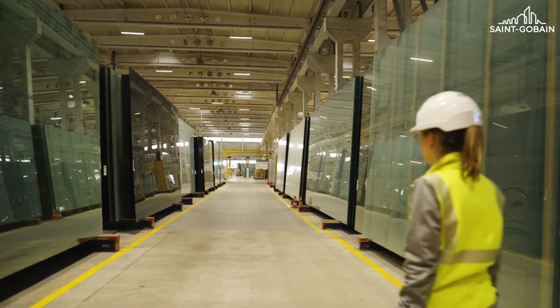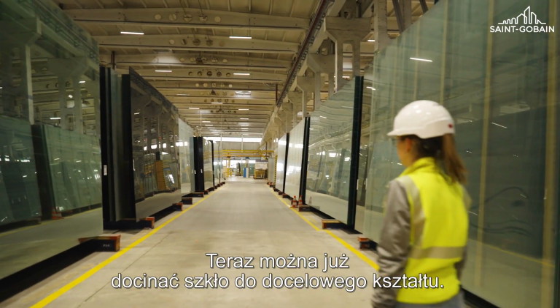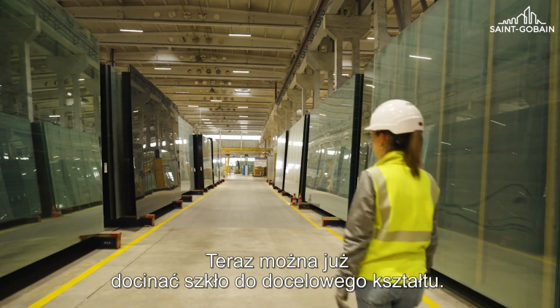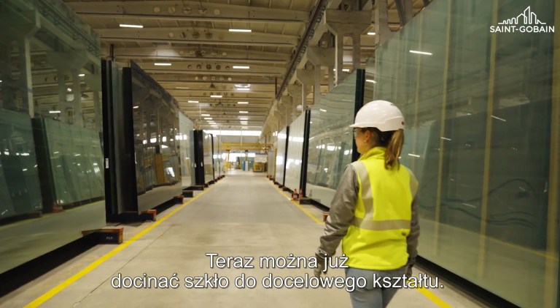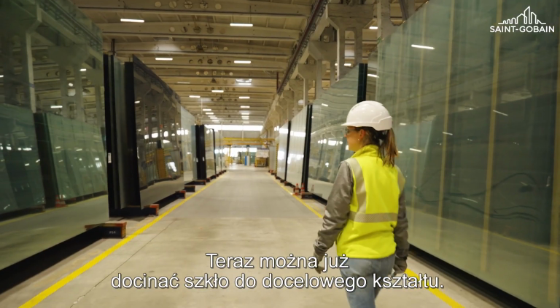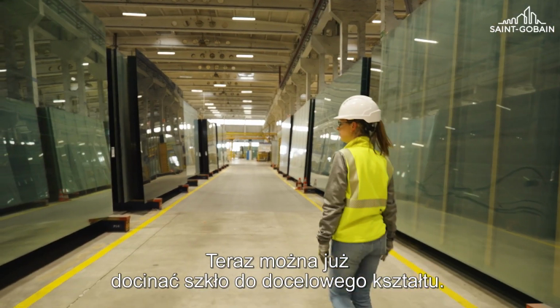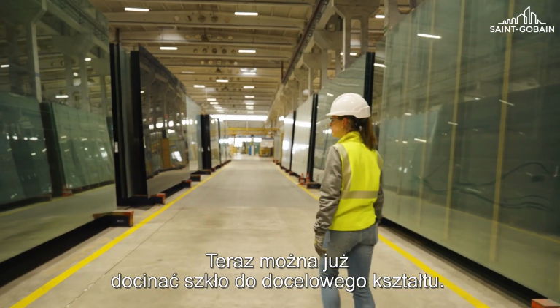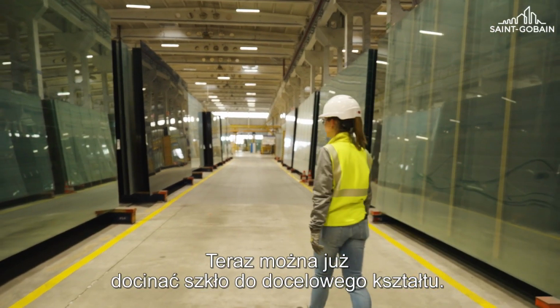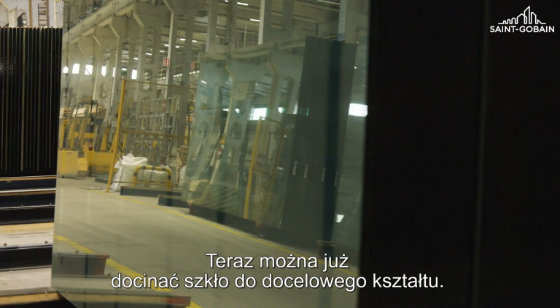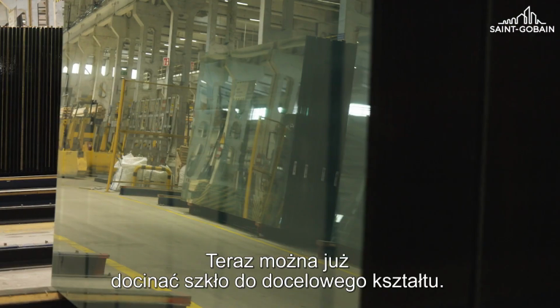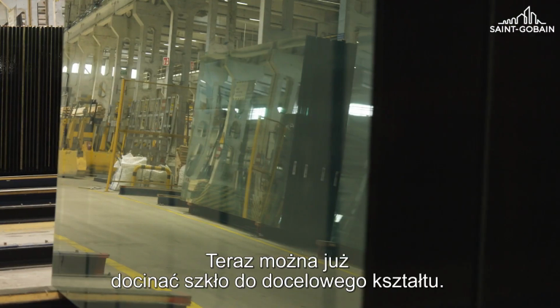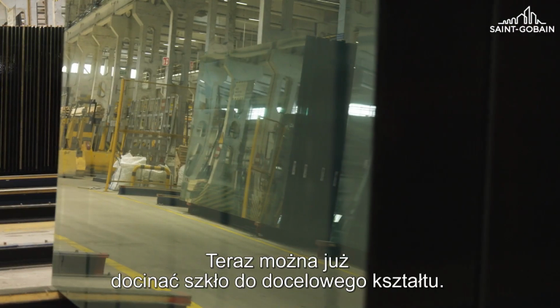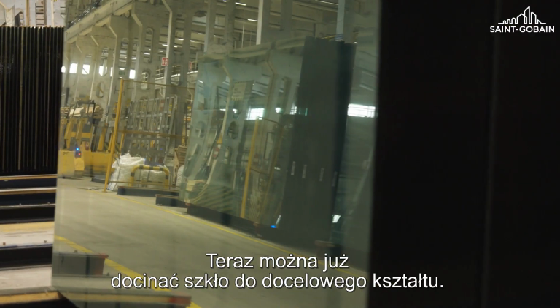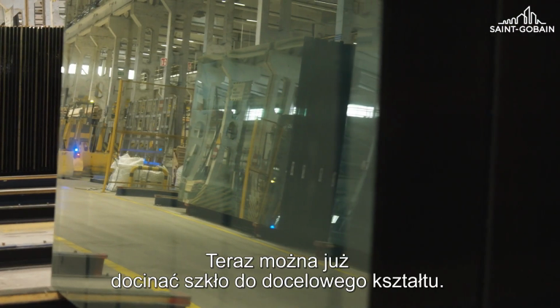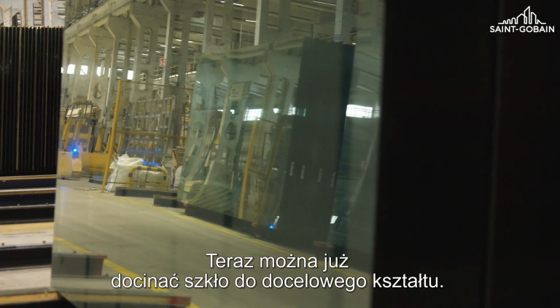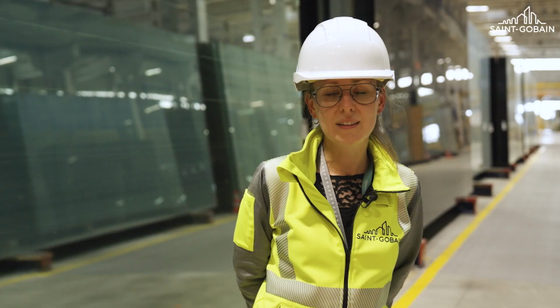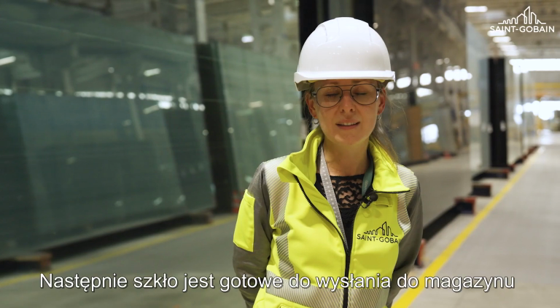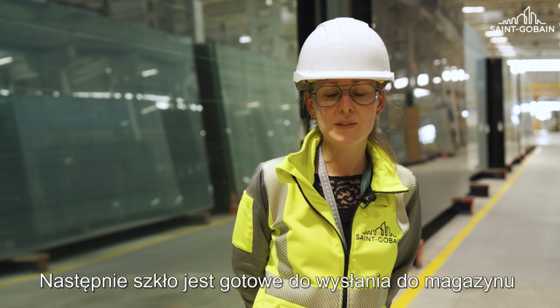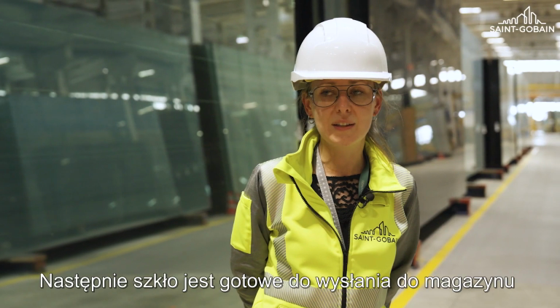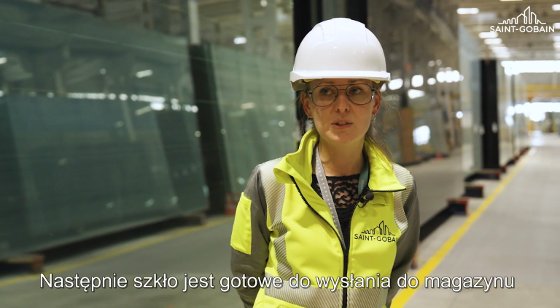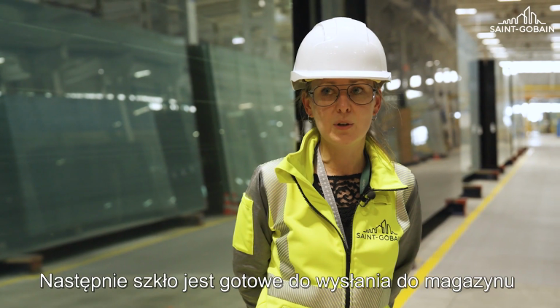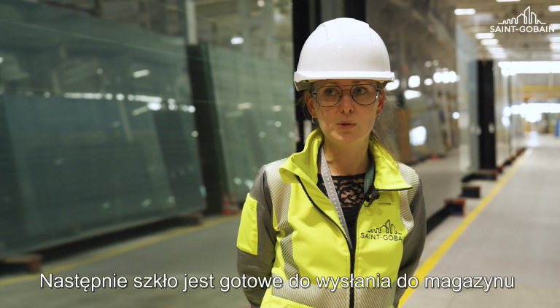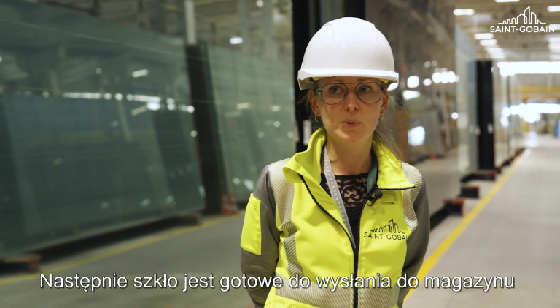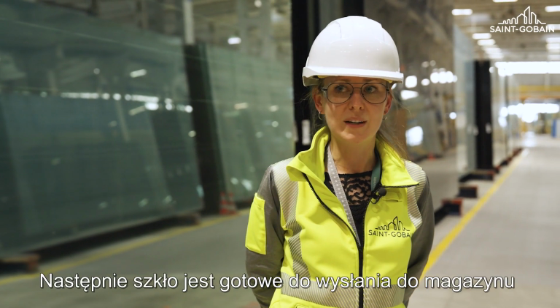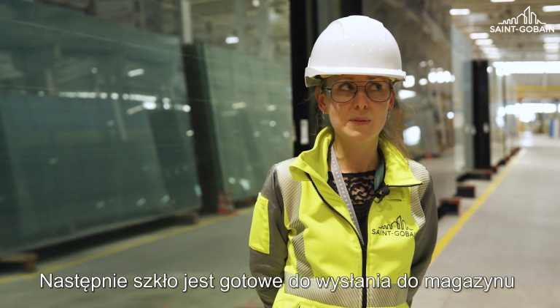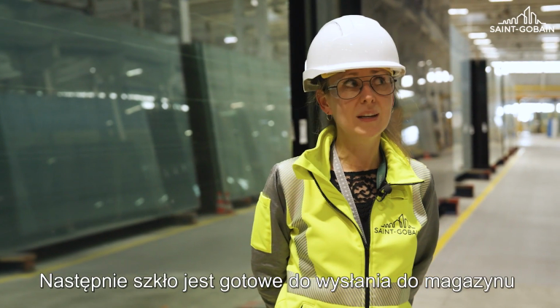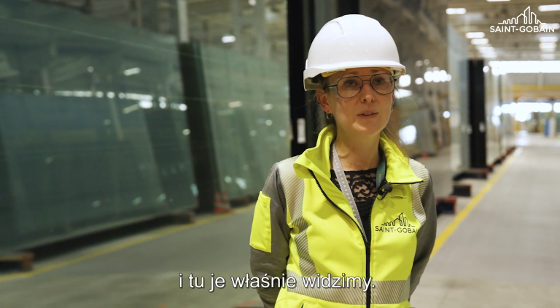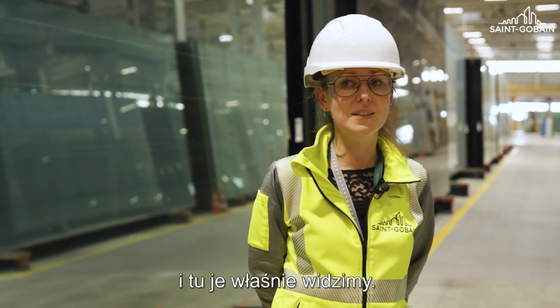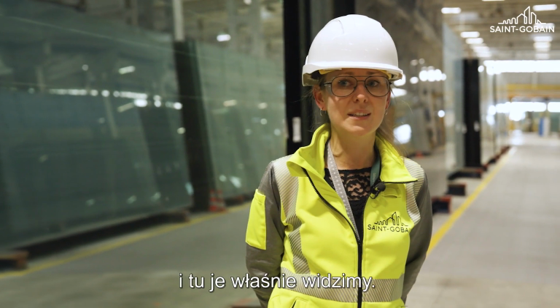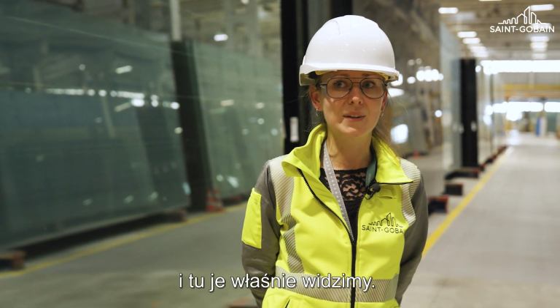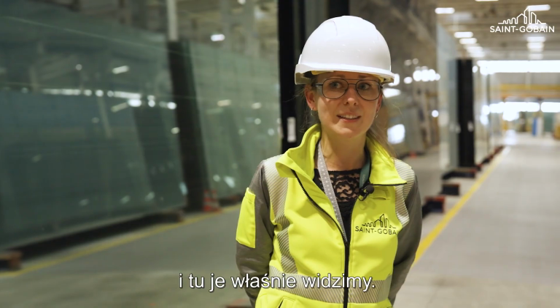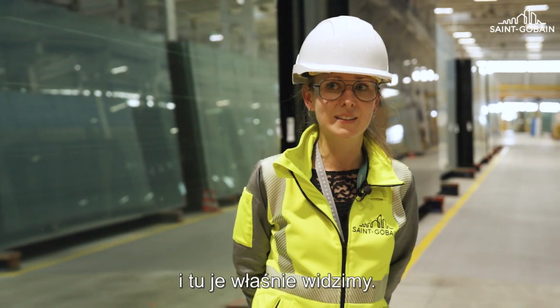Then it's cut into the final shapes, ready to go to the warehouse, which you can see right here.